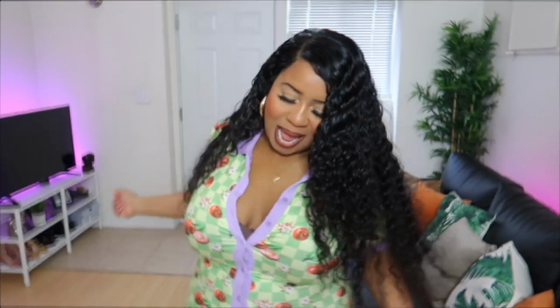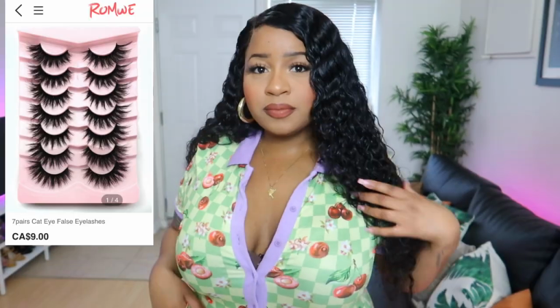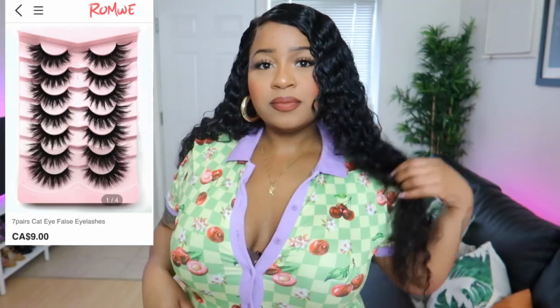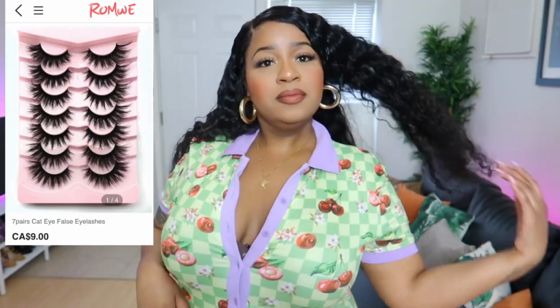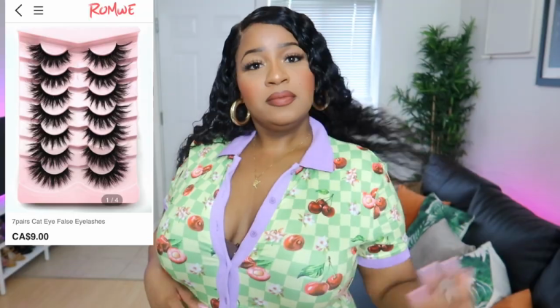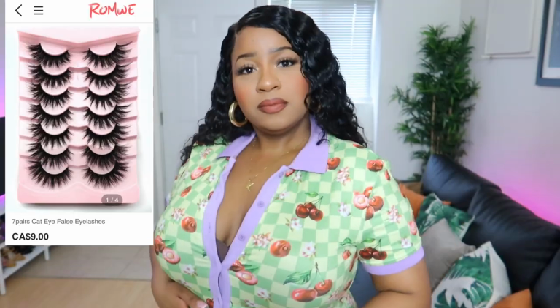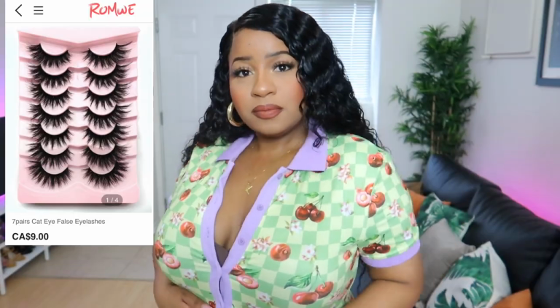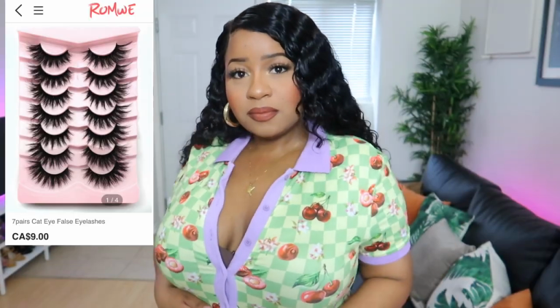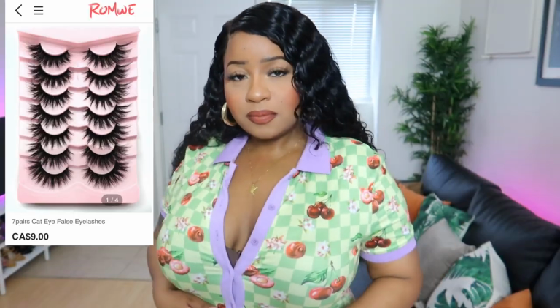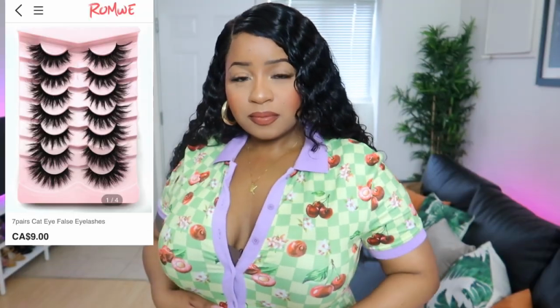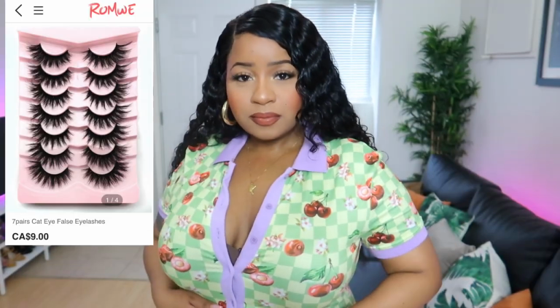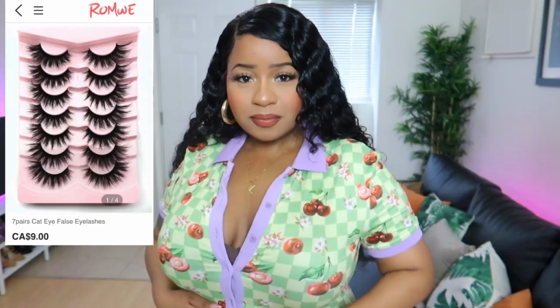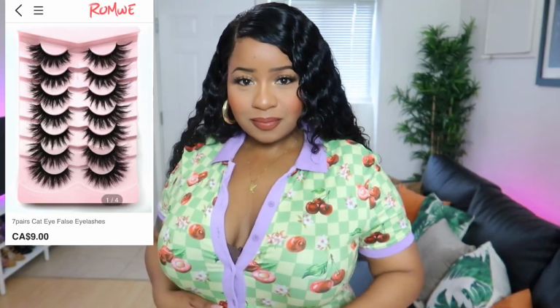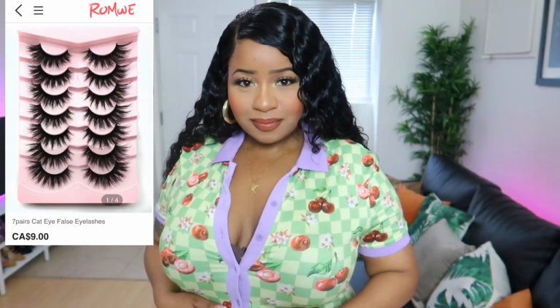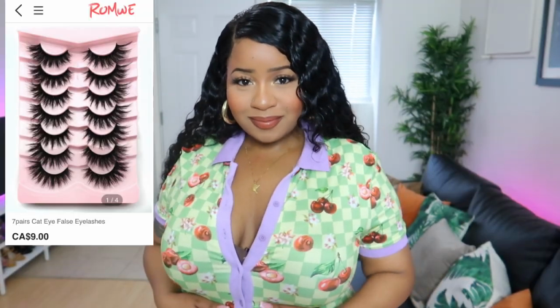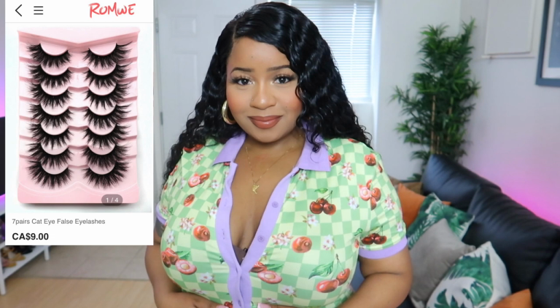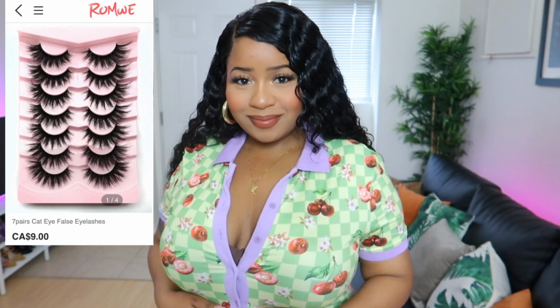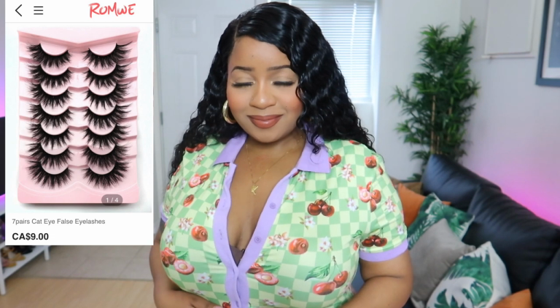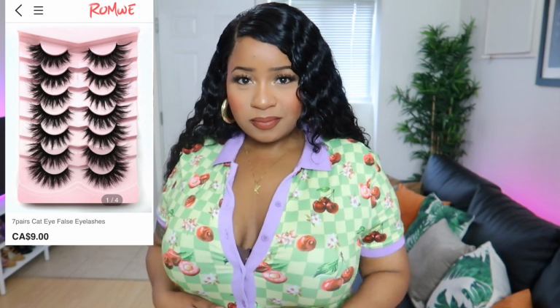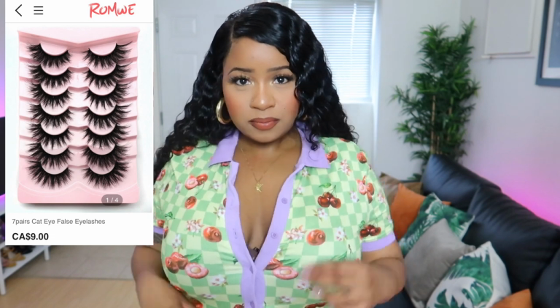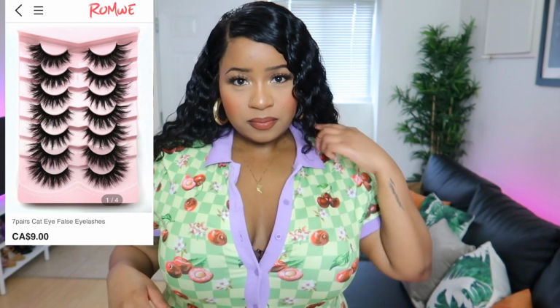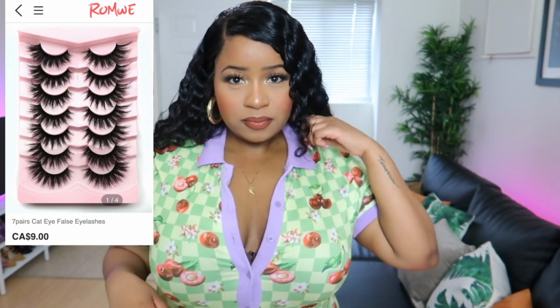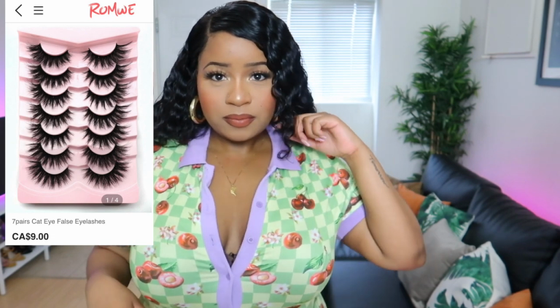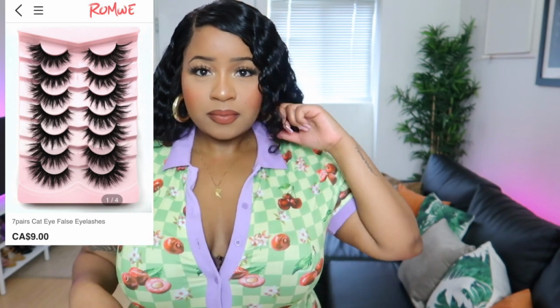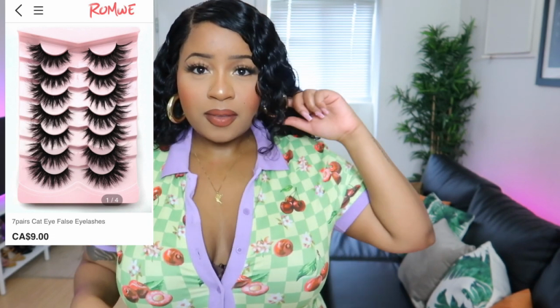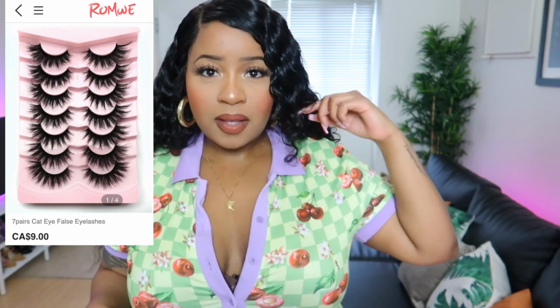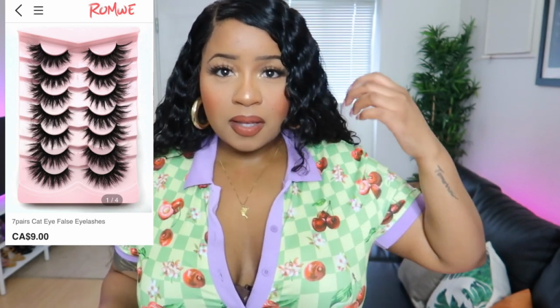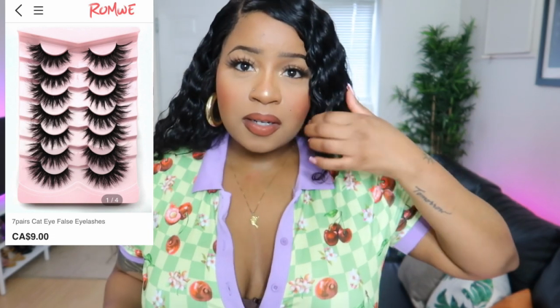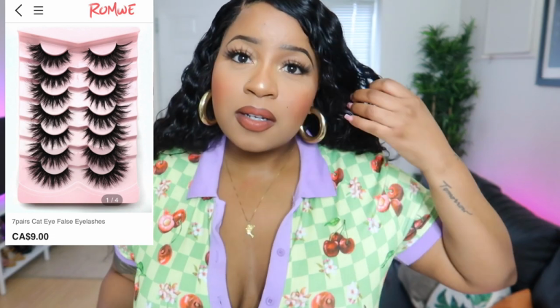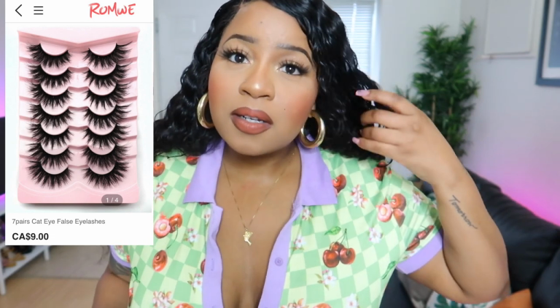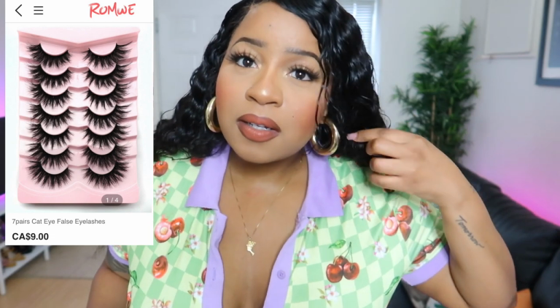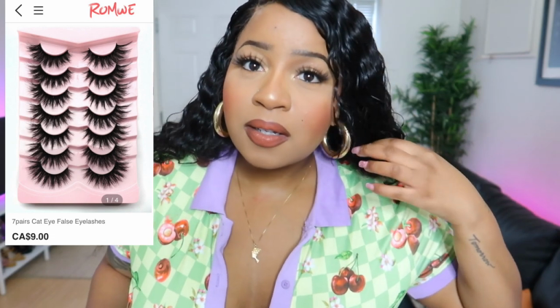I also forgot to mention, the lashes I'm wearing are from Romwe as well. Hella cute.